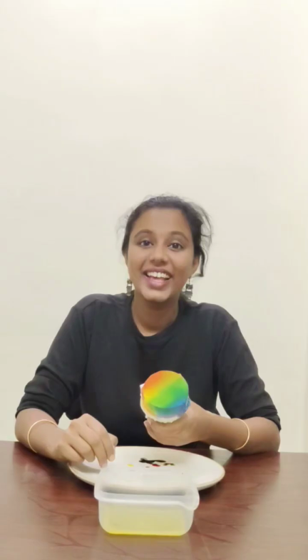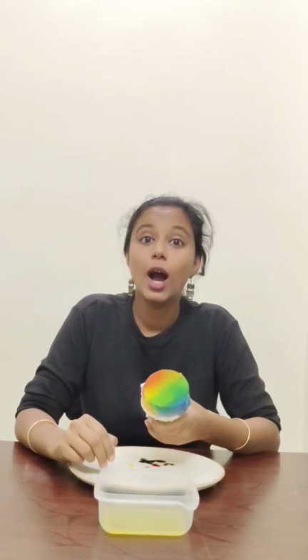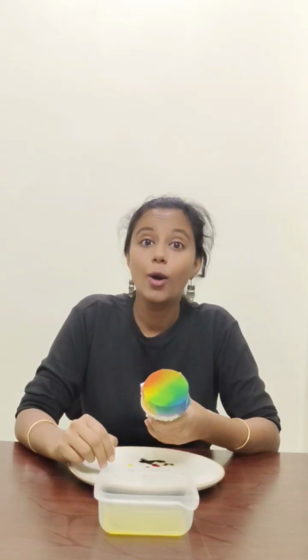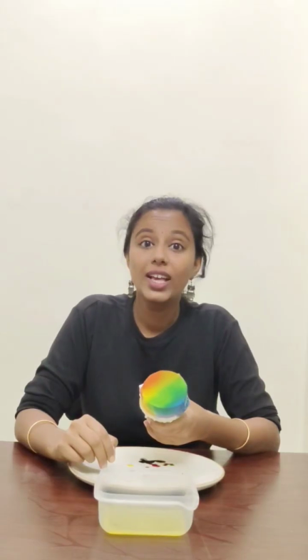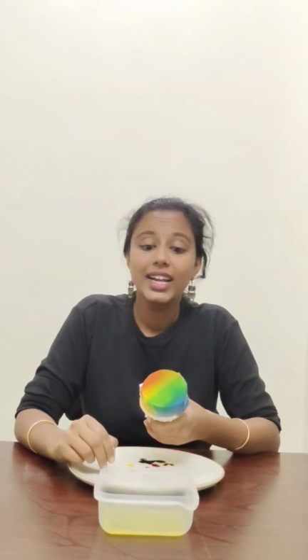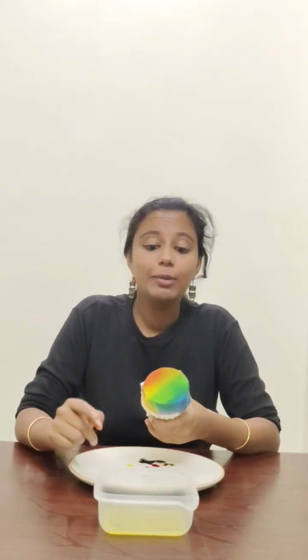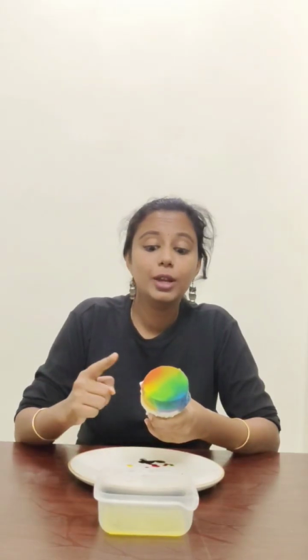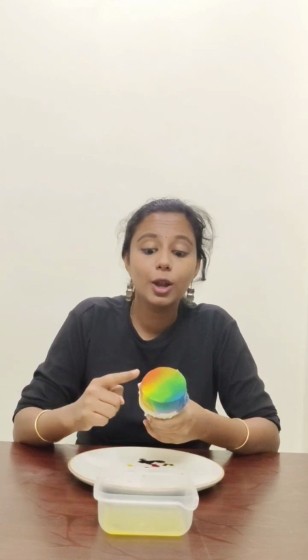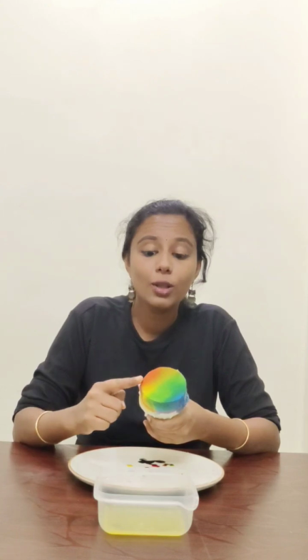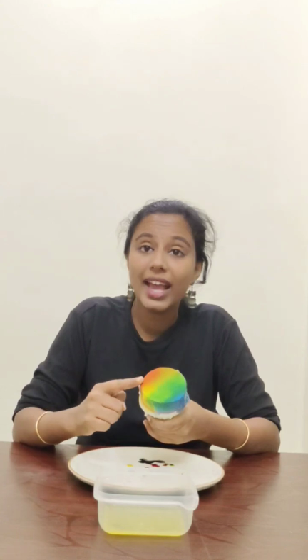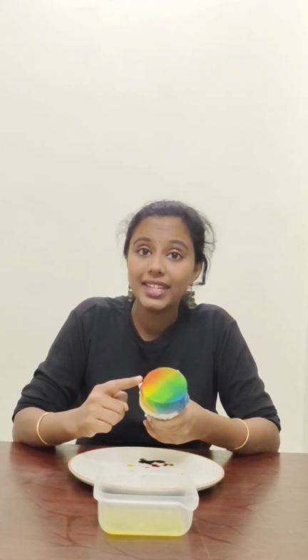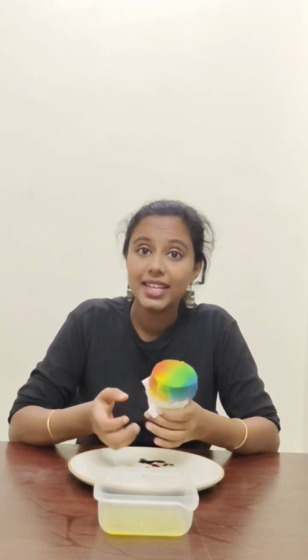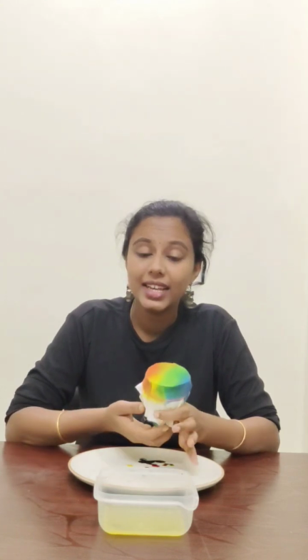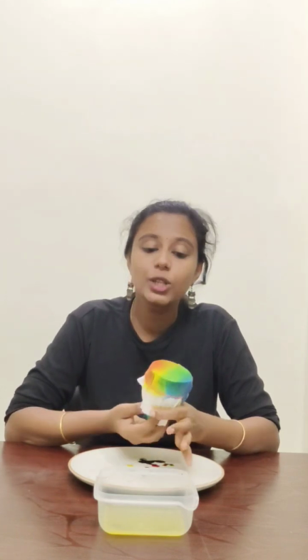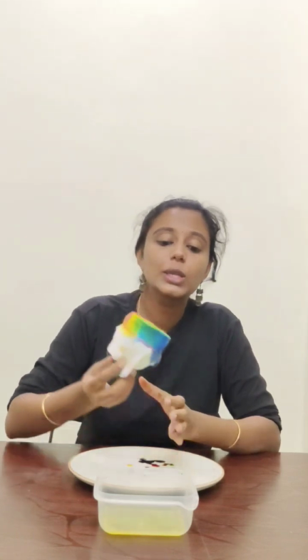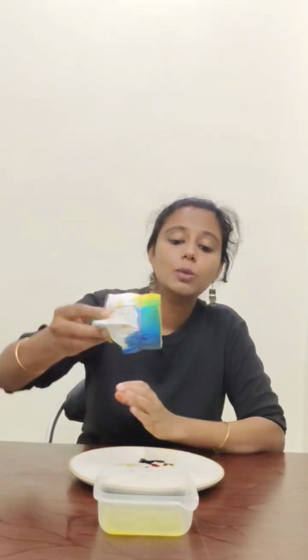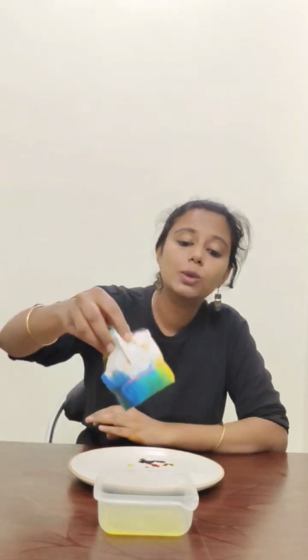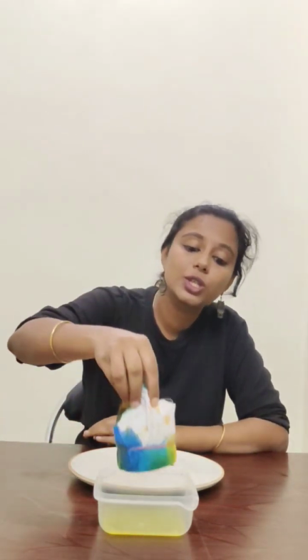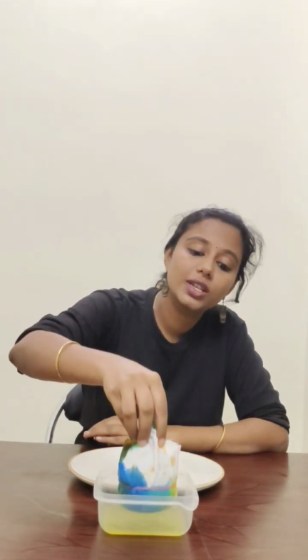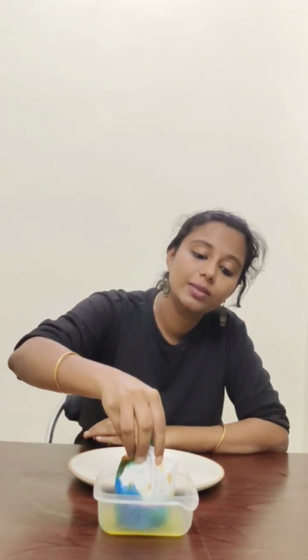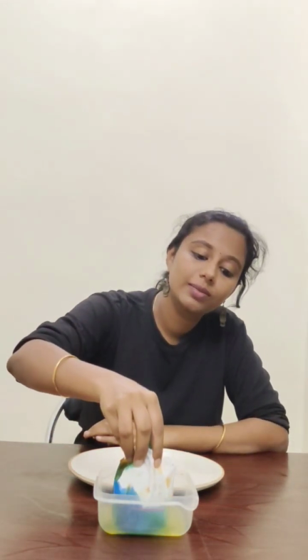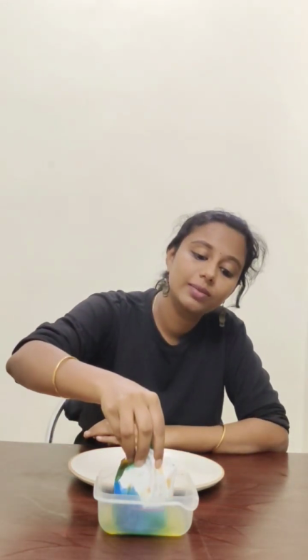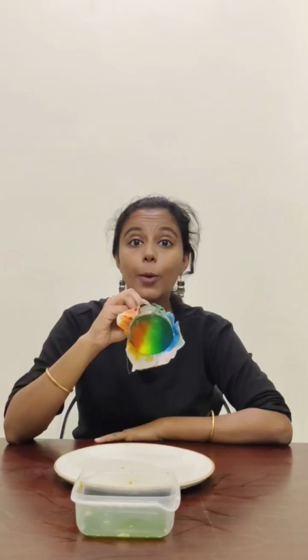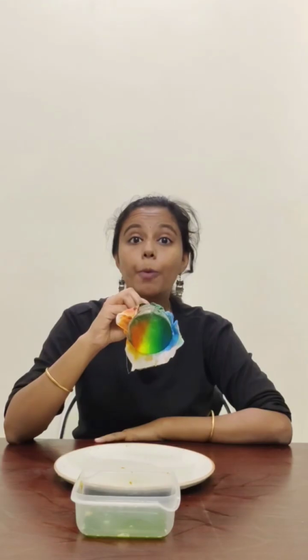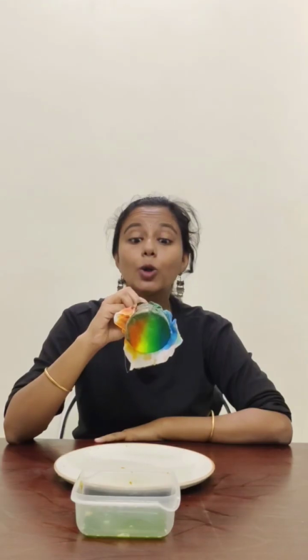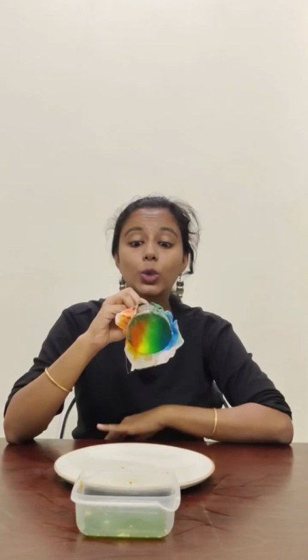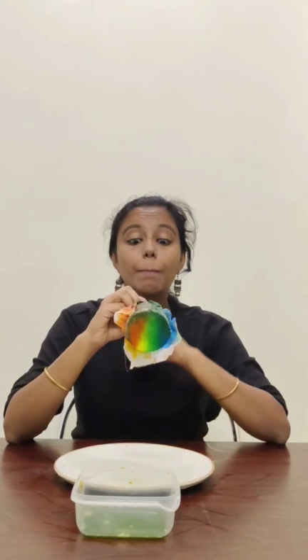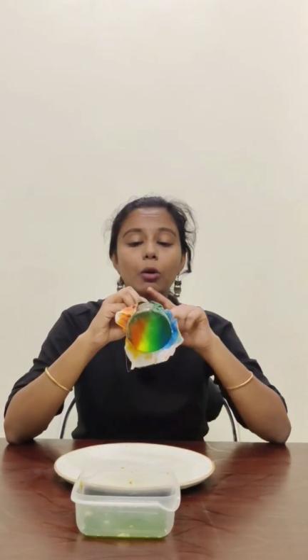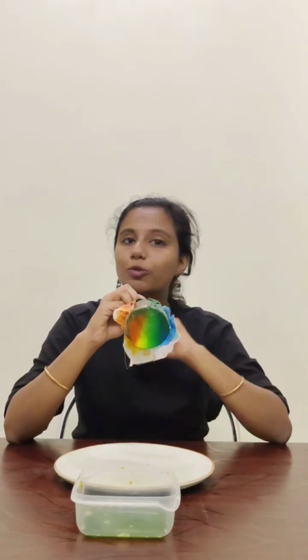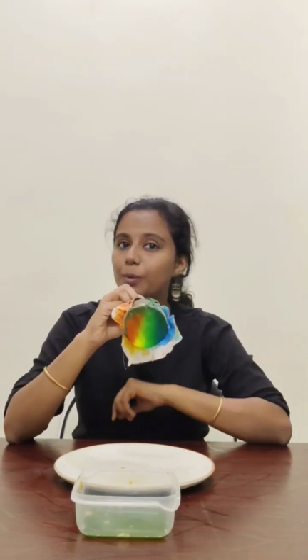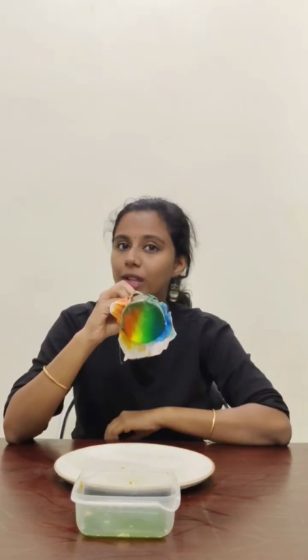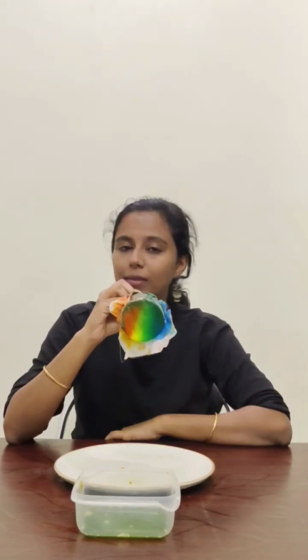Now pick up the cloth end and dip it into the soap solution. Then blow through the mouth of the bottle.